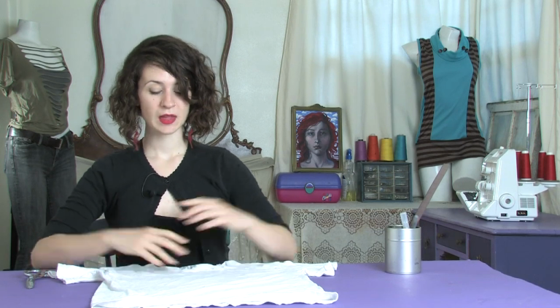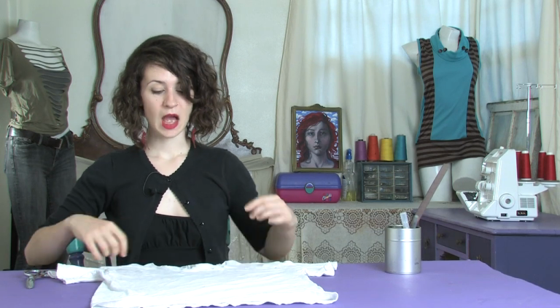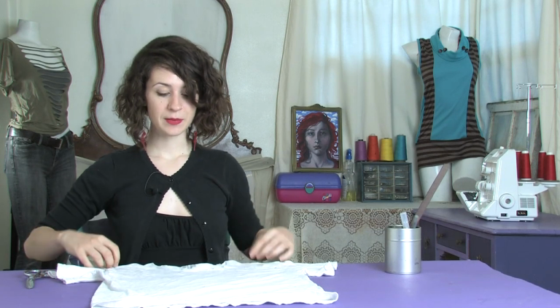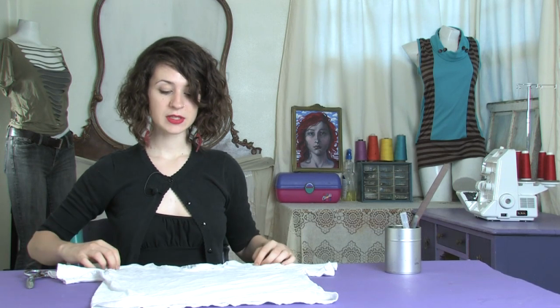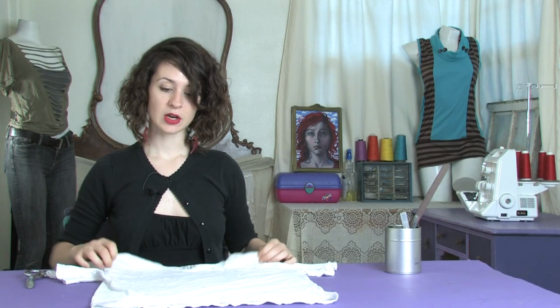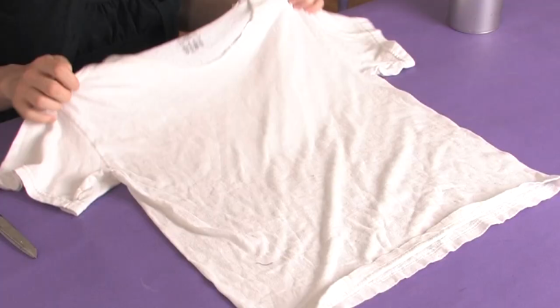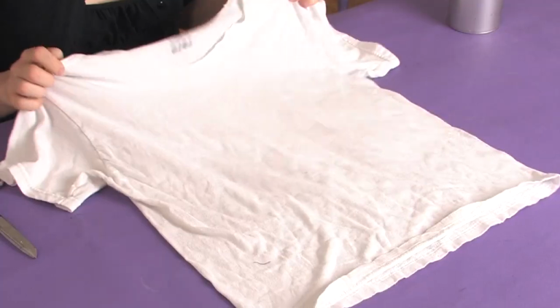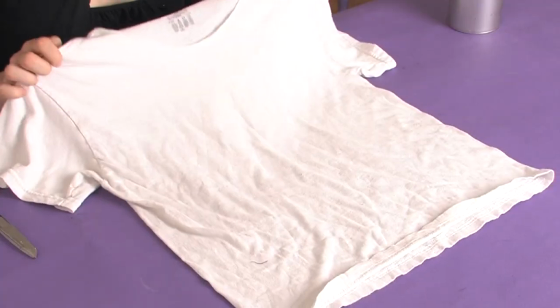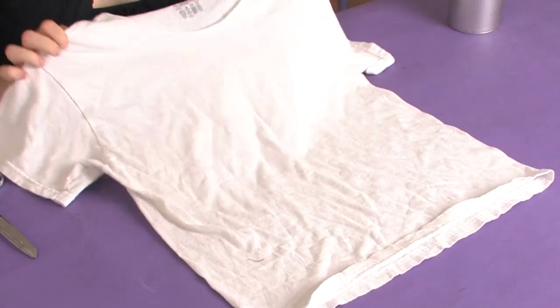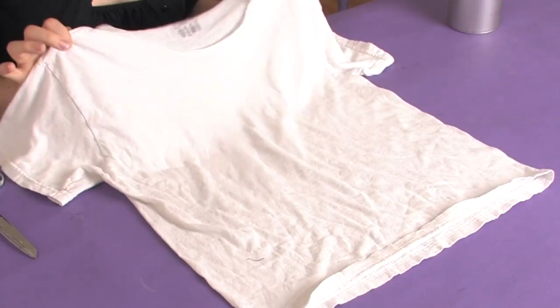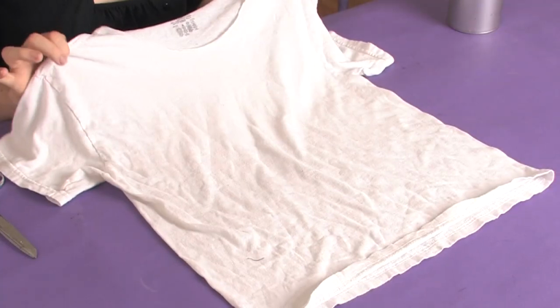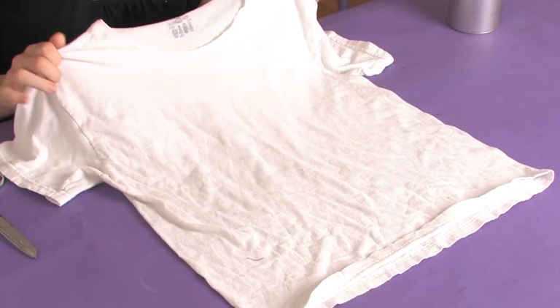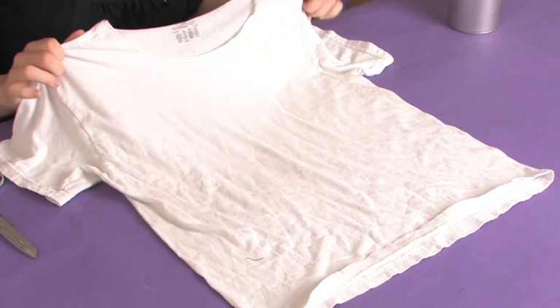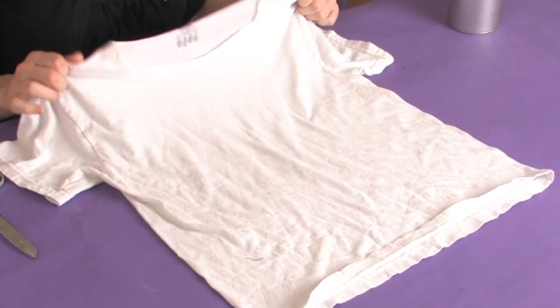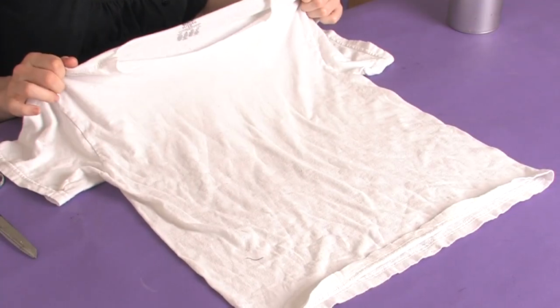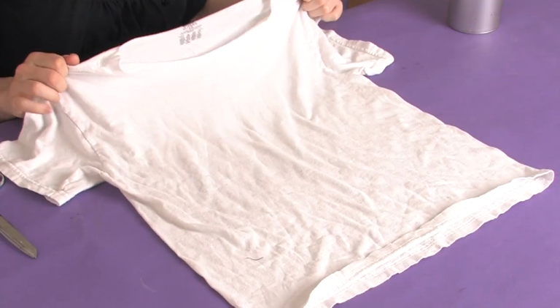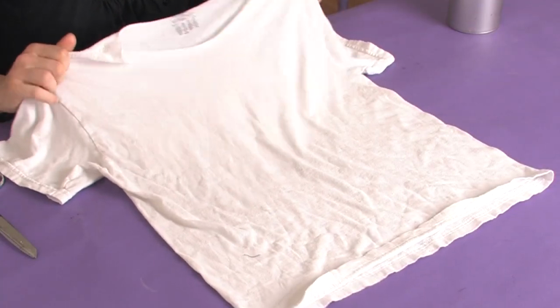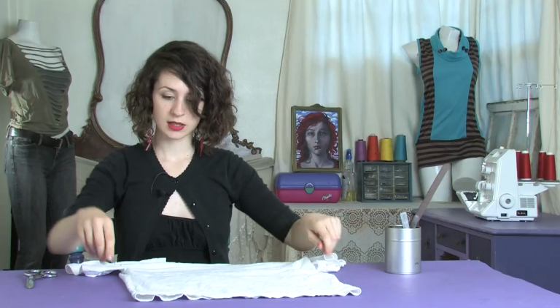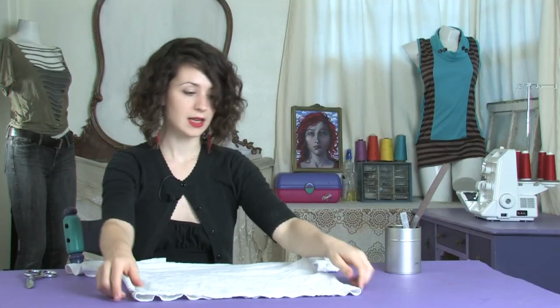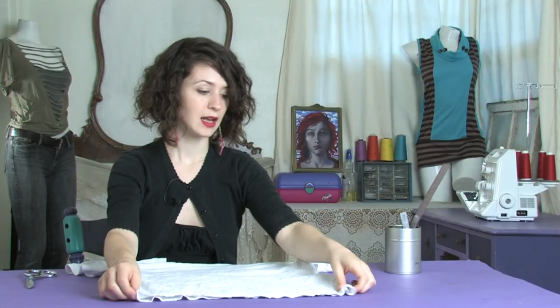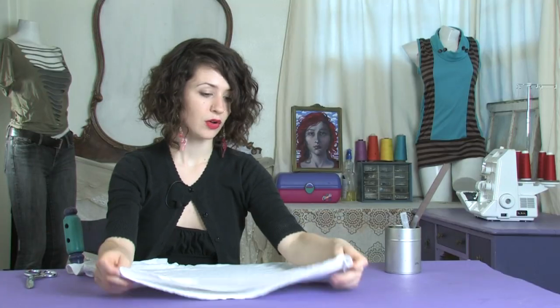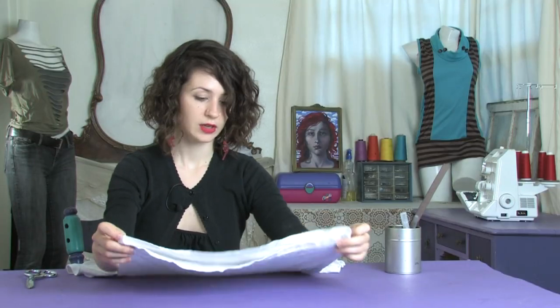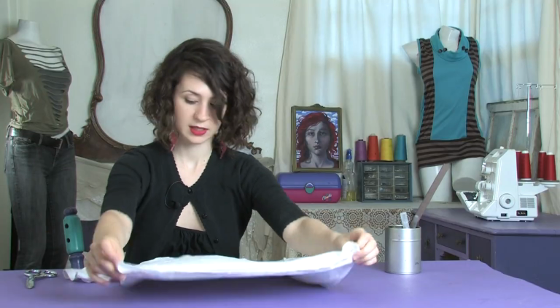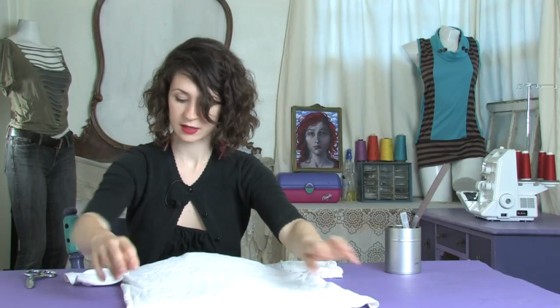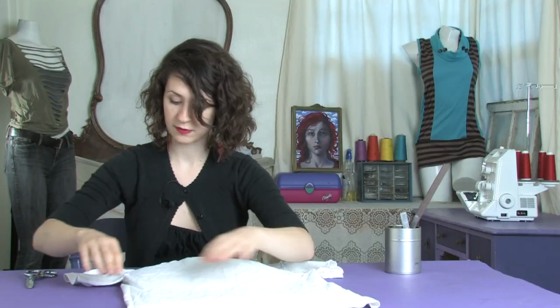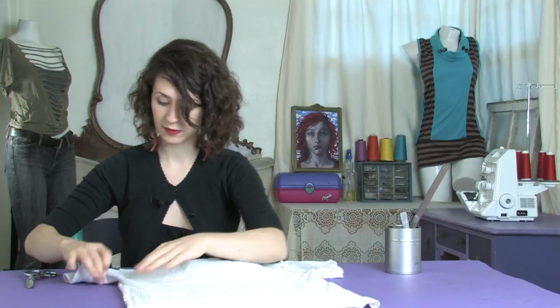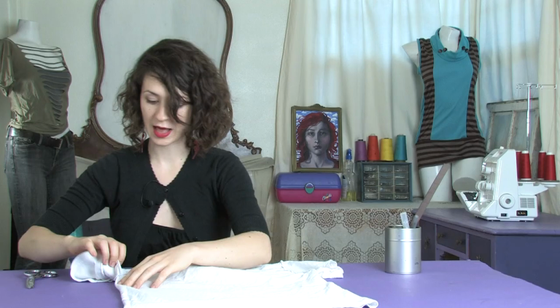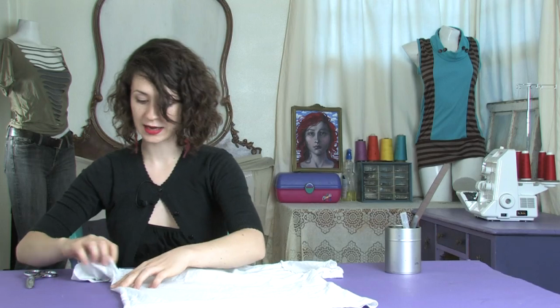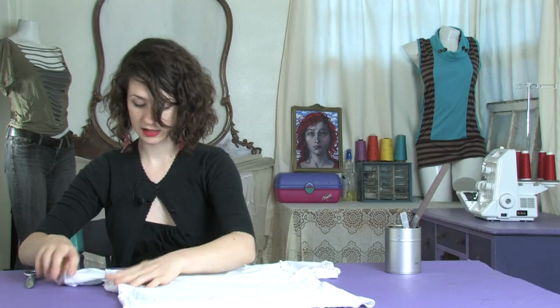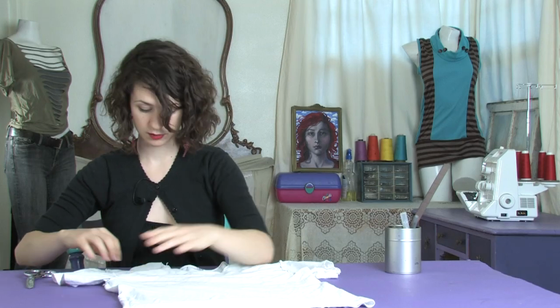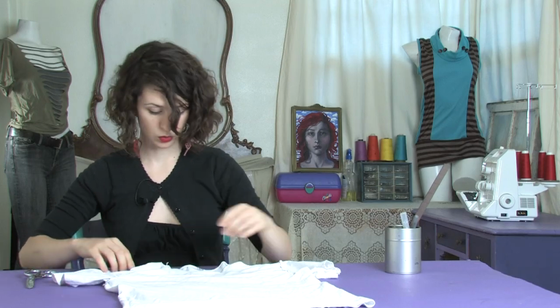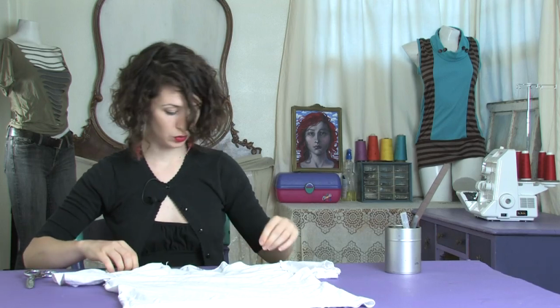I'm going to start with this plain white tee. Lay it out nice and flat and smooth.